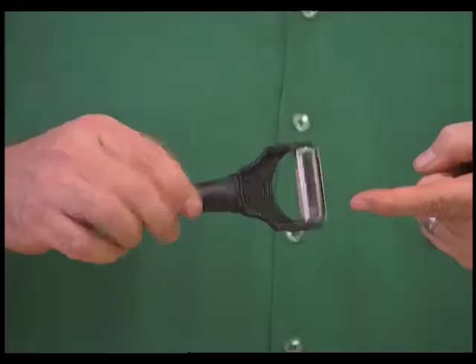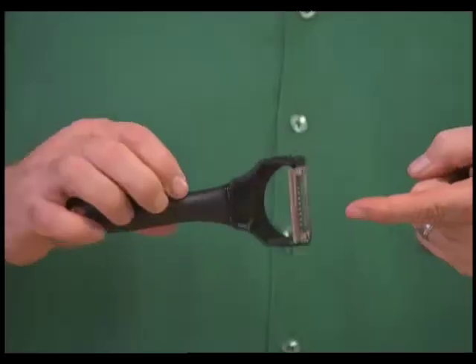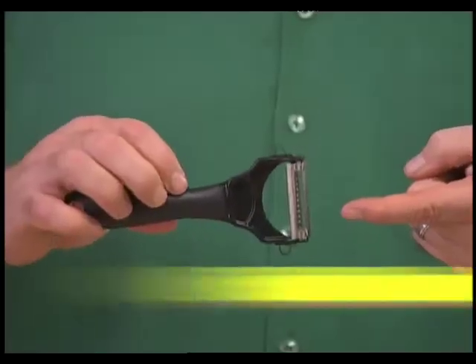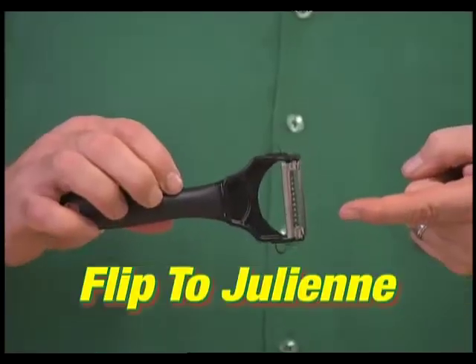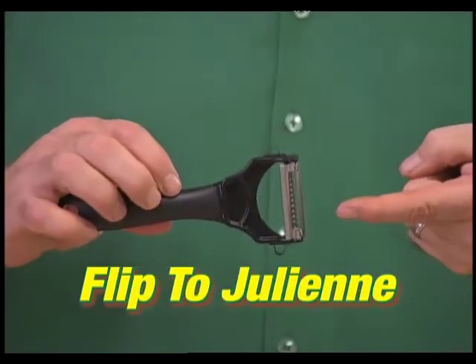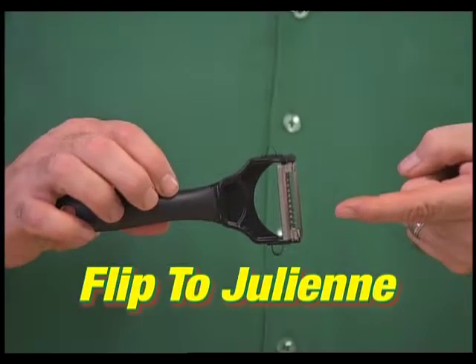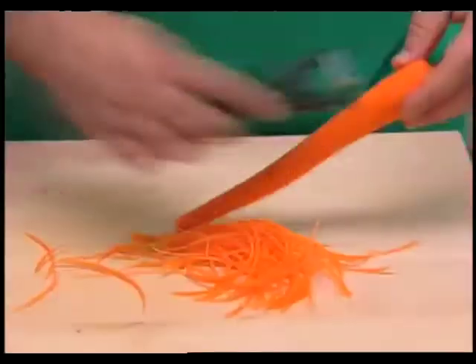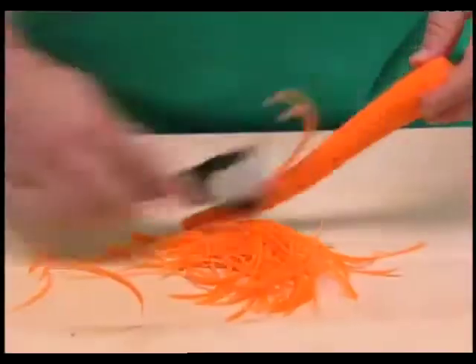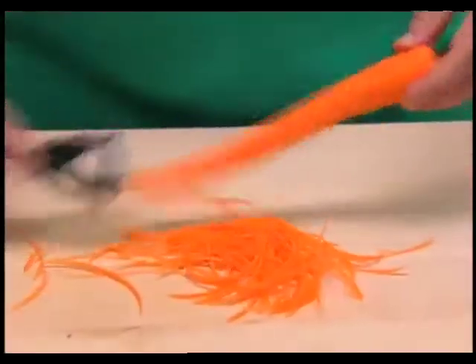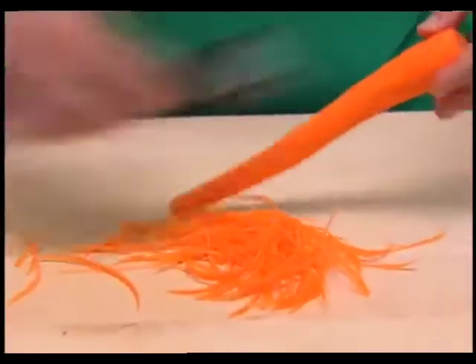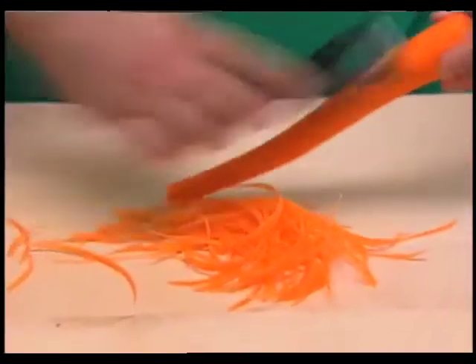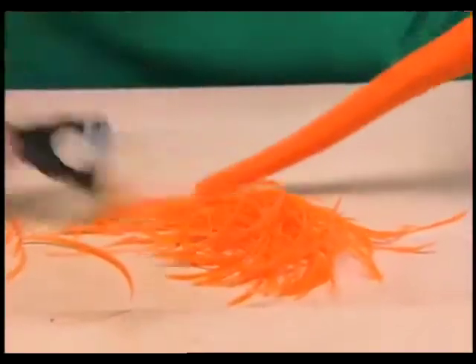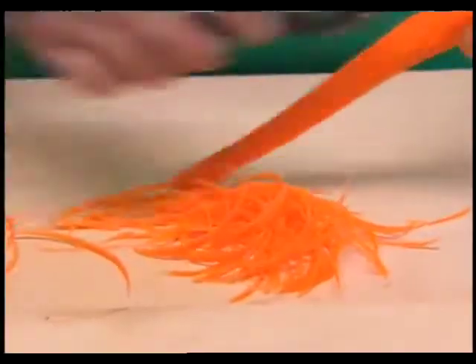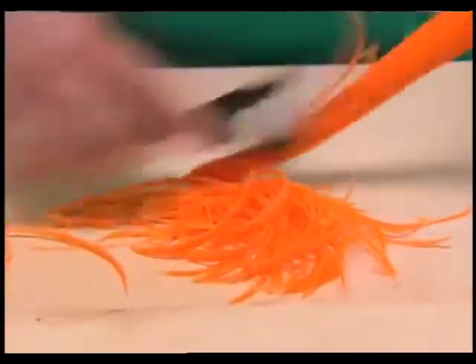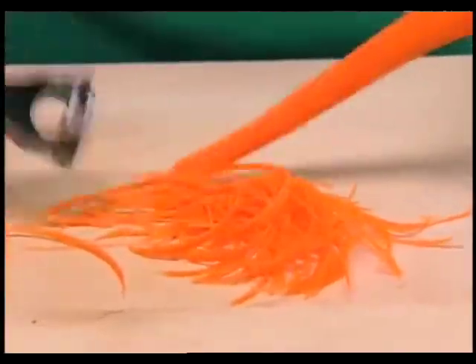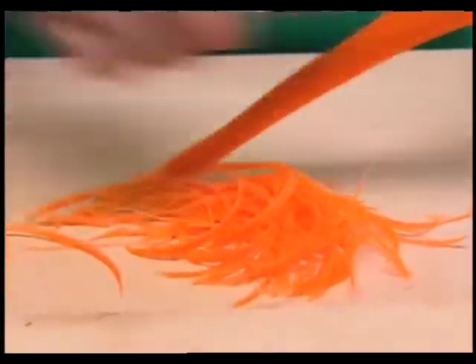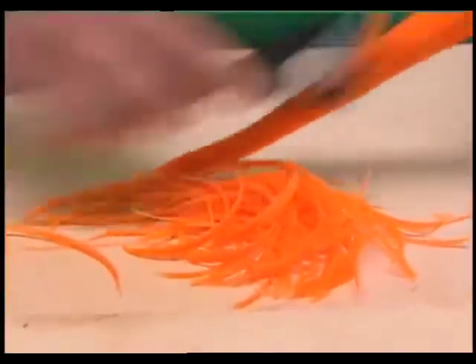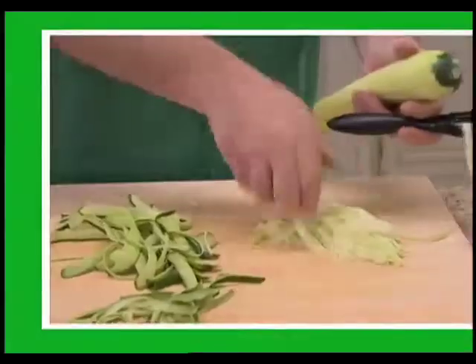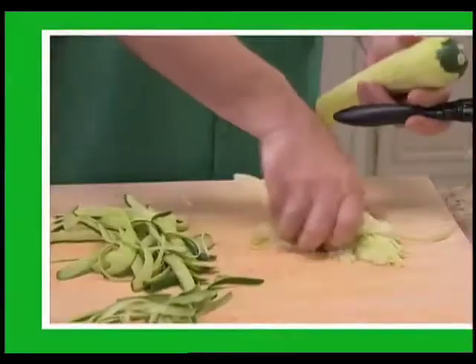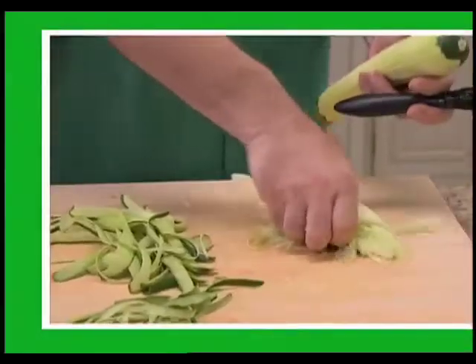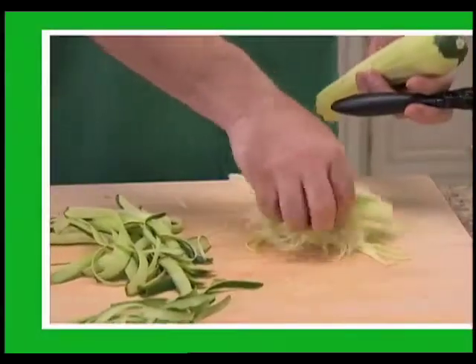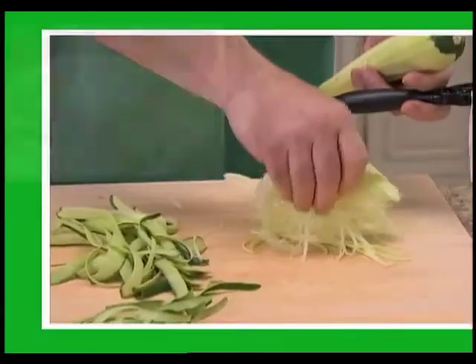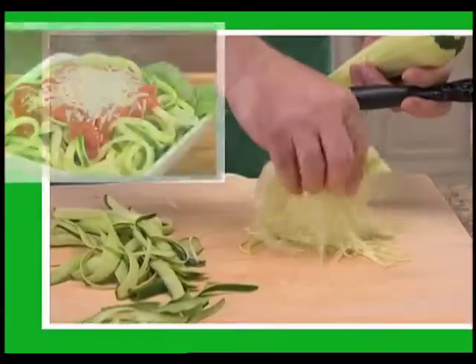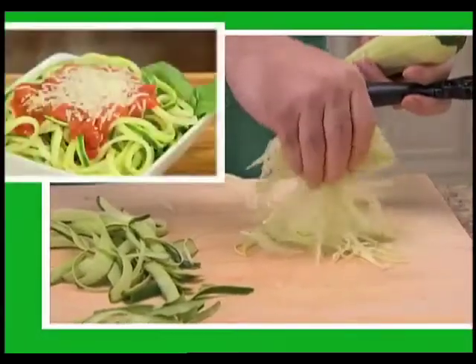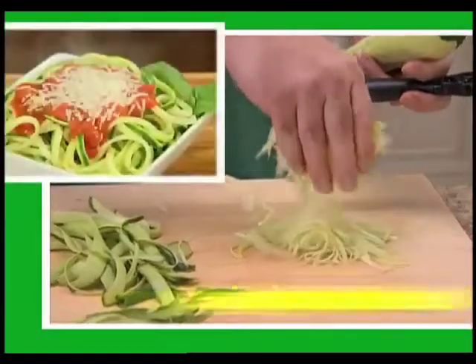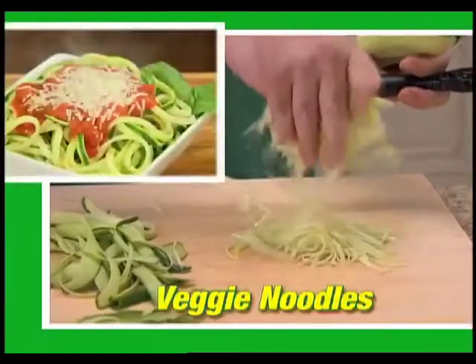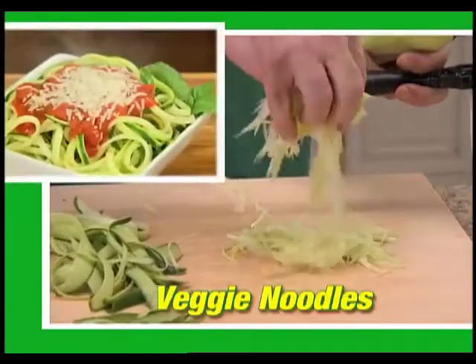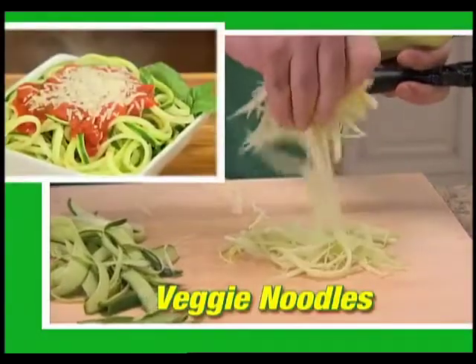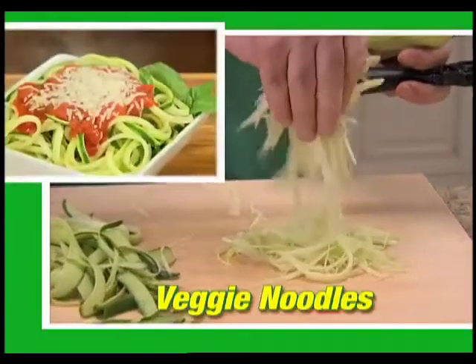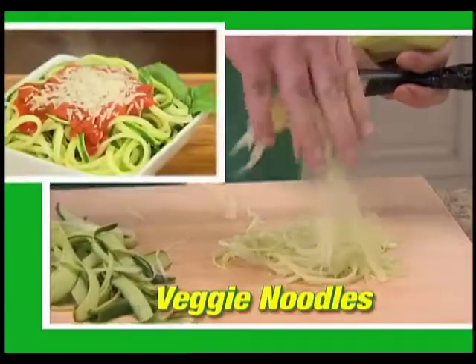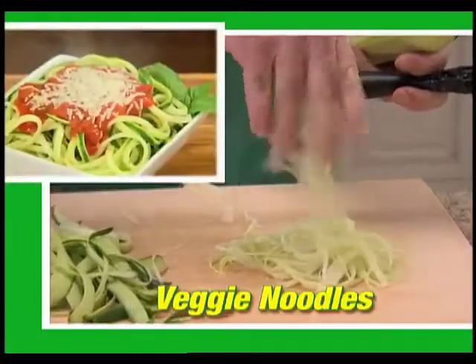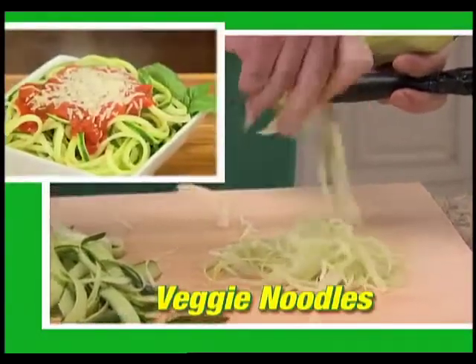Then, with a simple flip, julienne carrots to top a salad. Or, julienne zucchini for healthy veggie noodles.